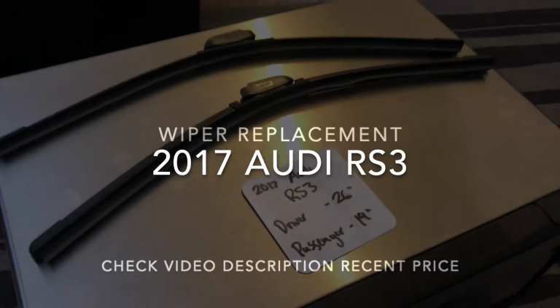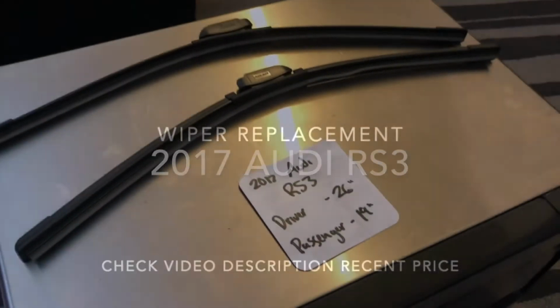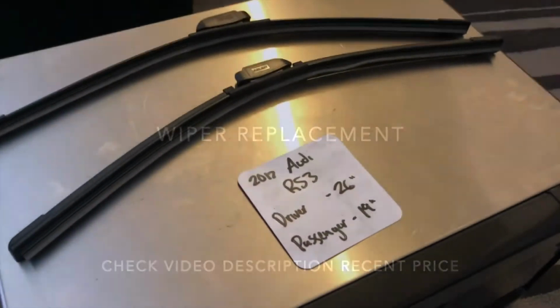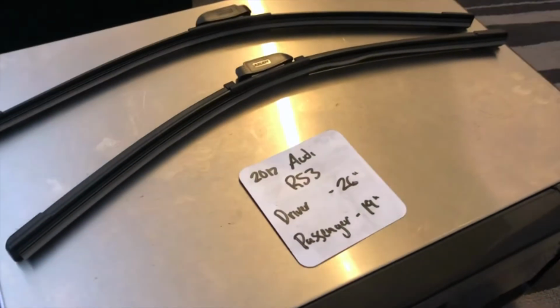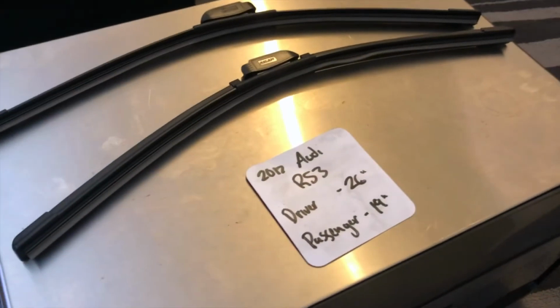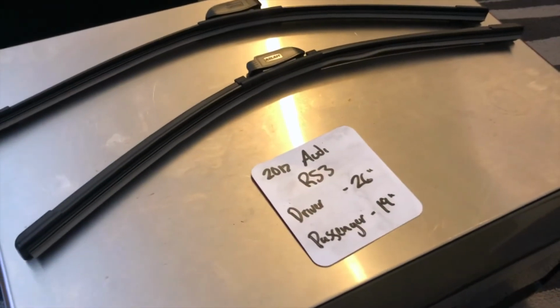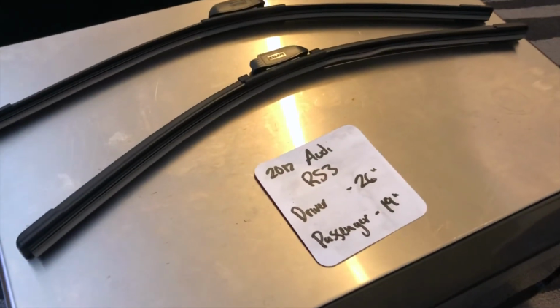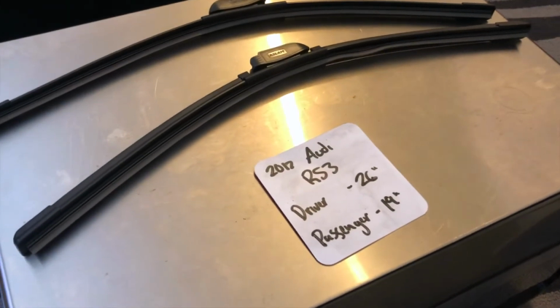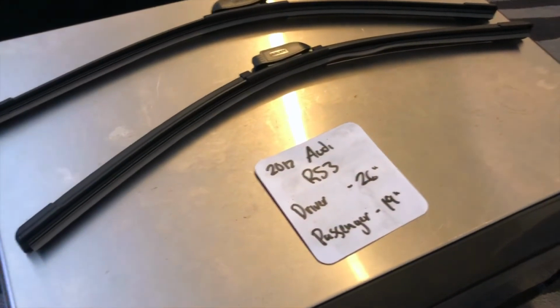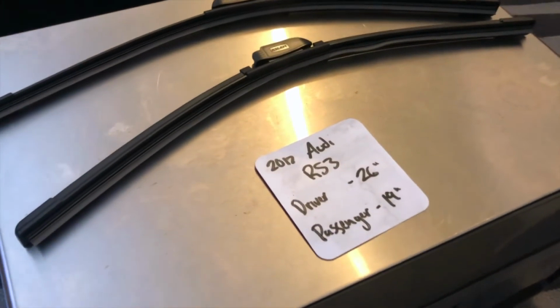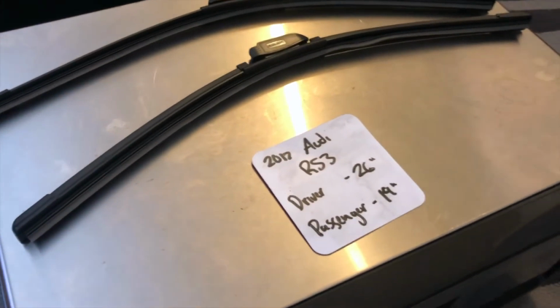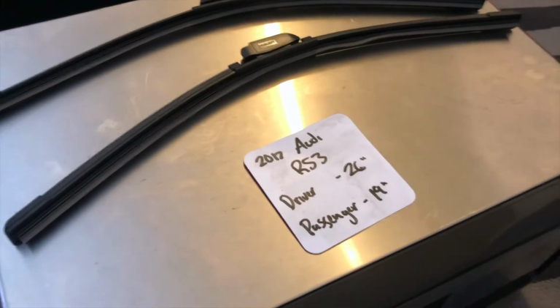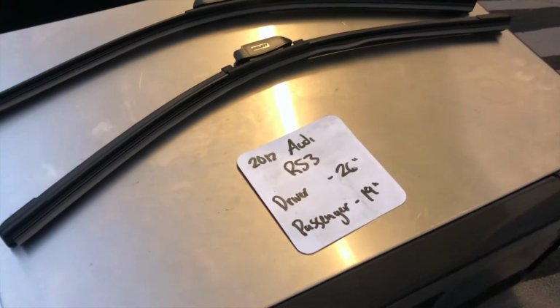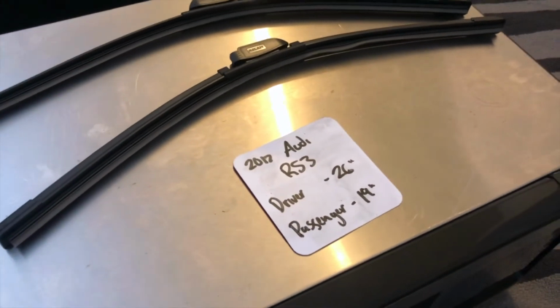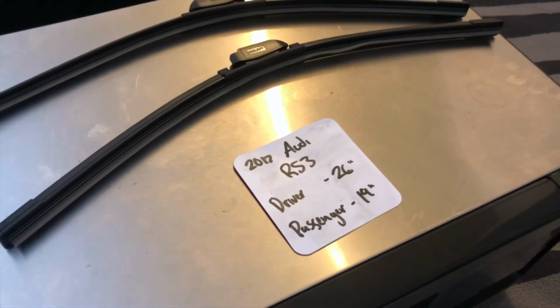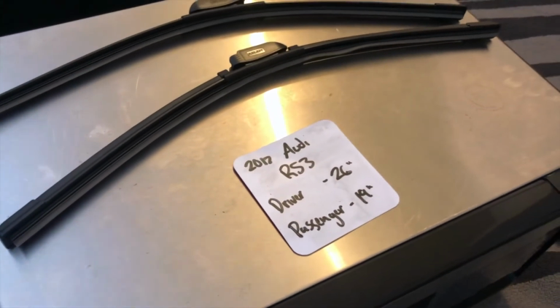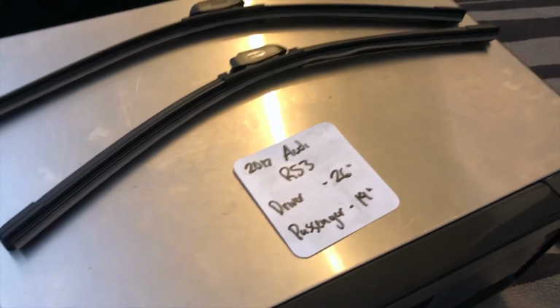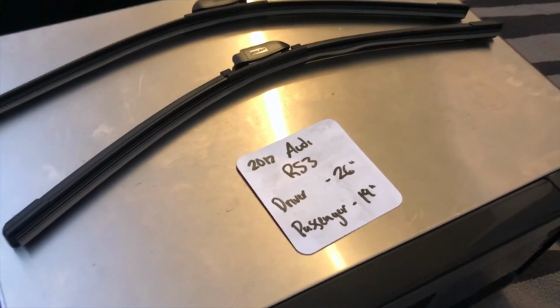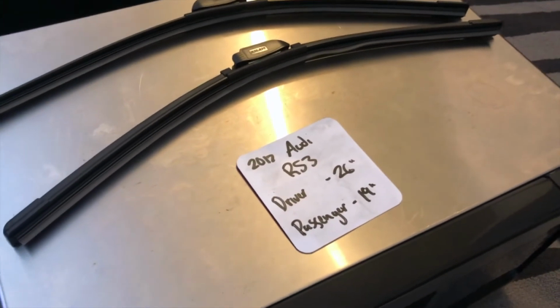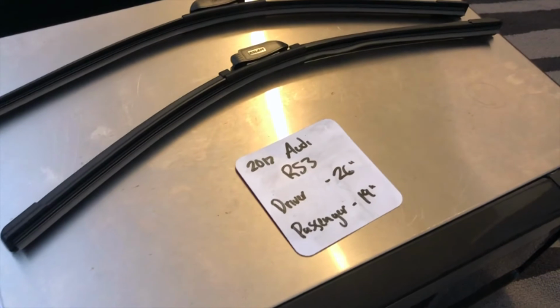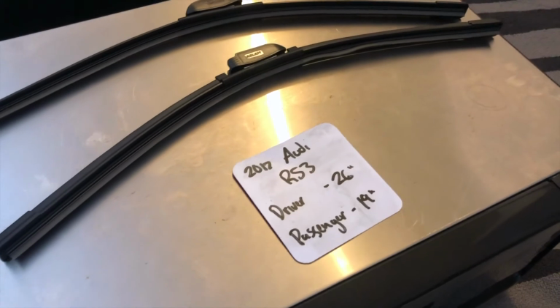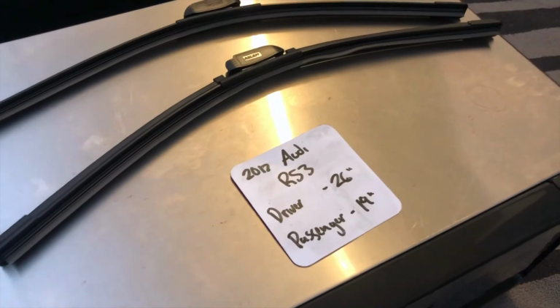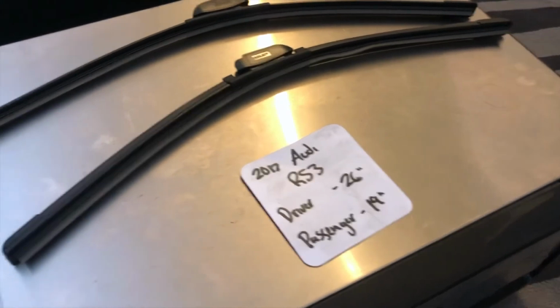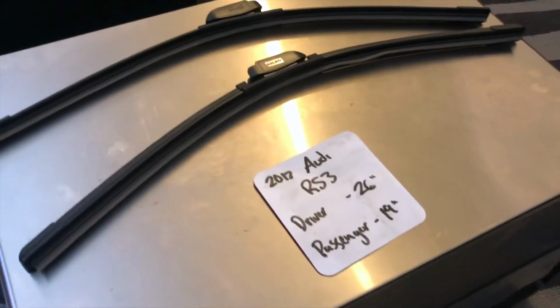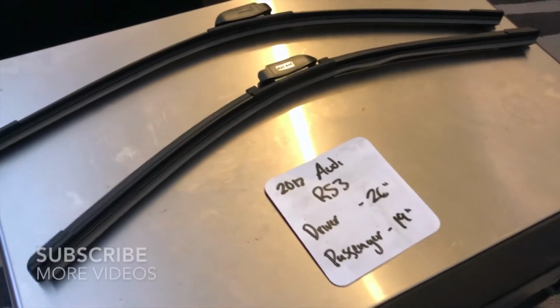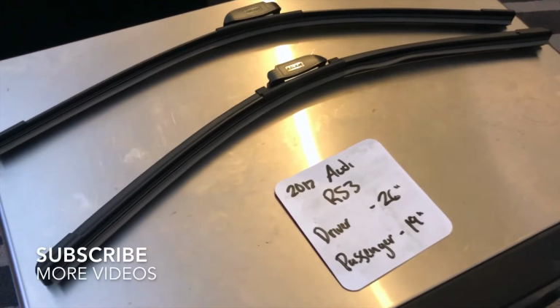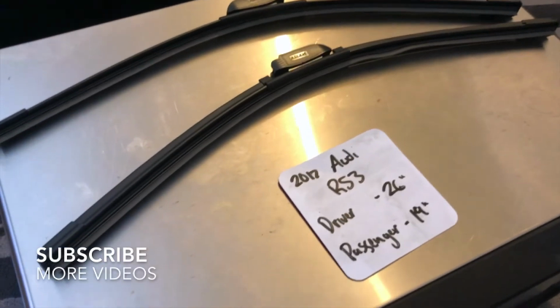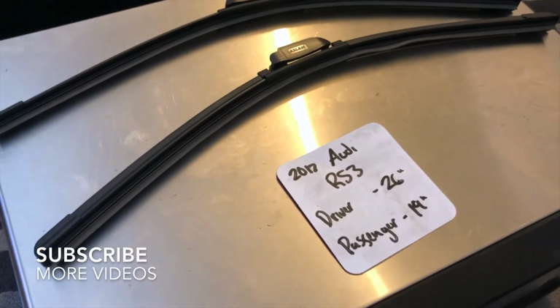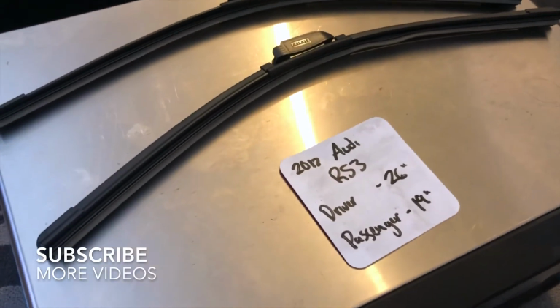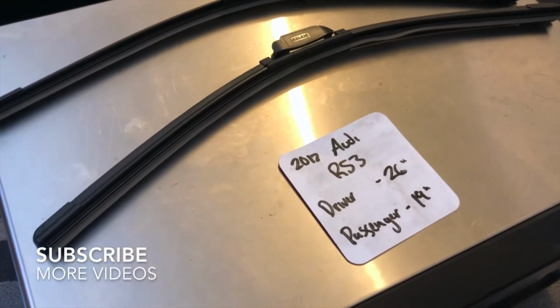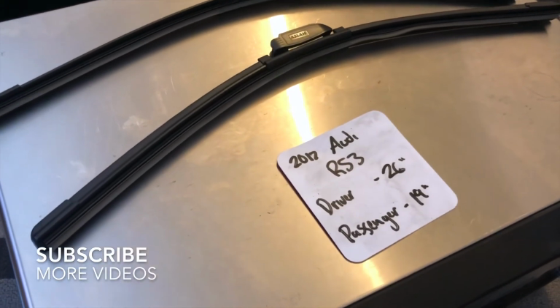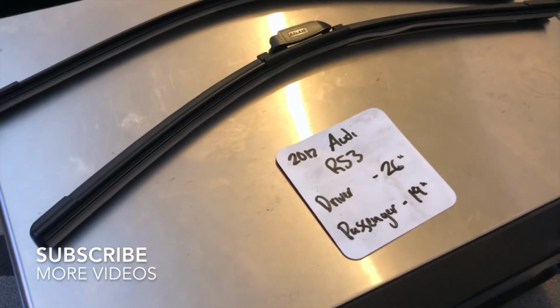What's going on today you guys, welcome back. So today we're going to be talking about changing wiper blades for the 2017 Audi RS3.